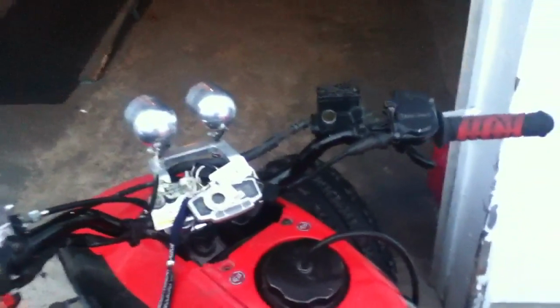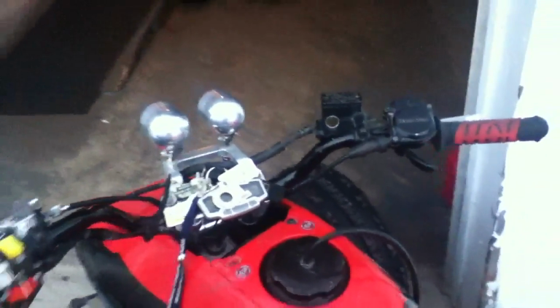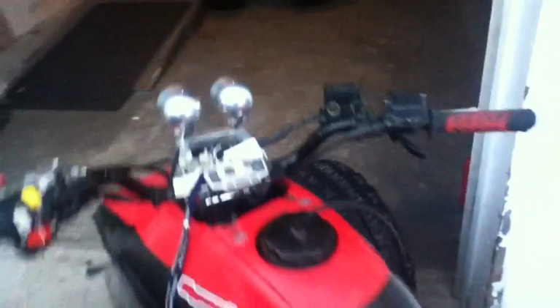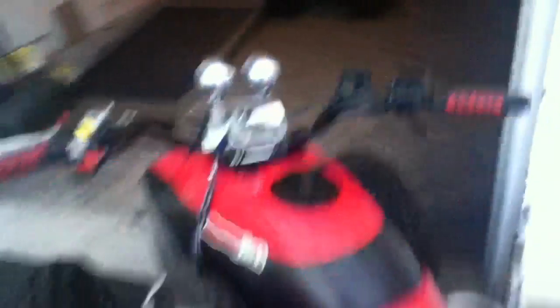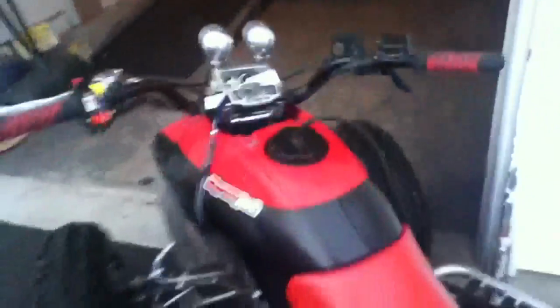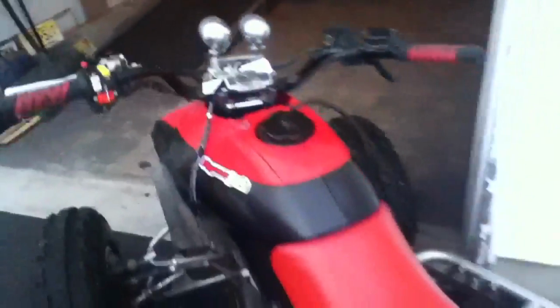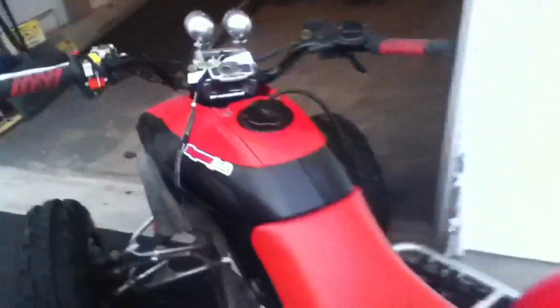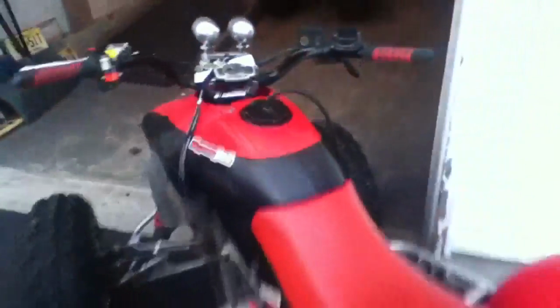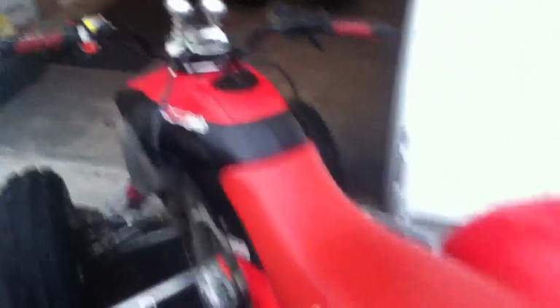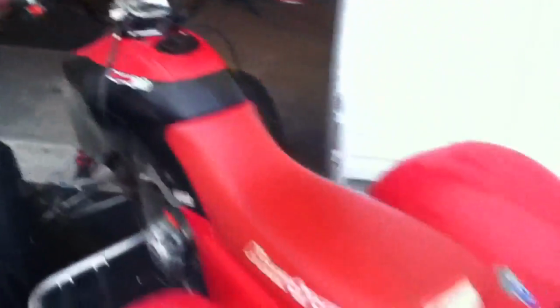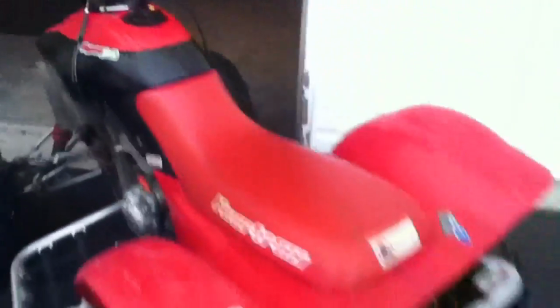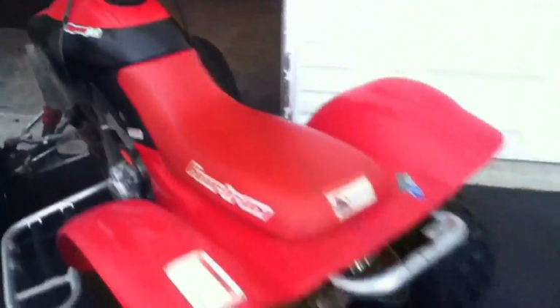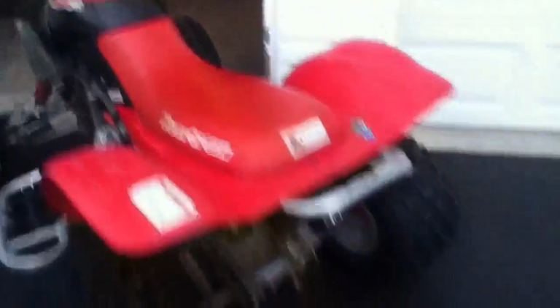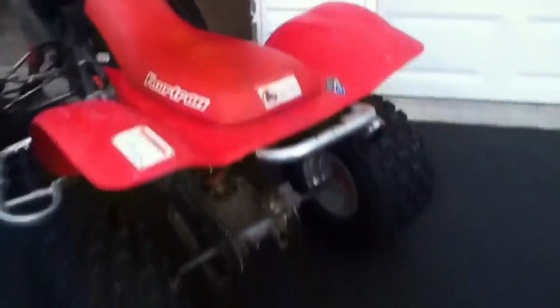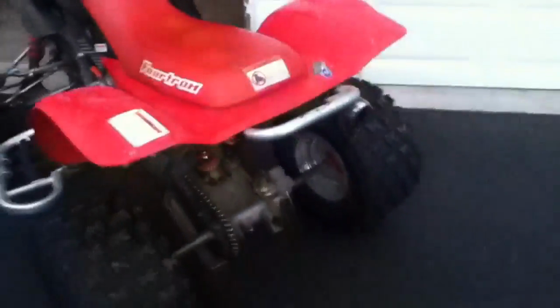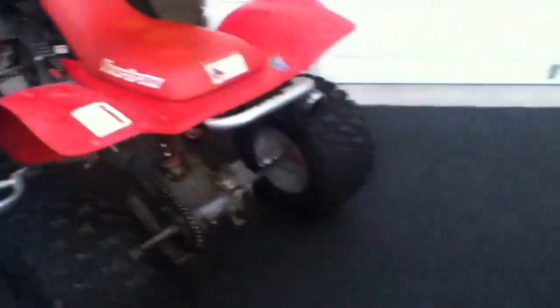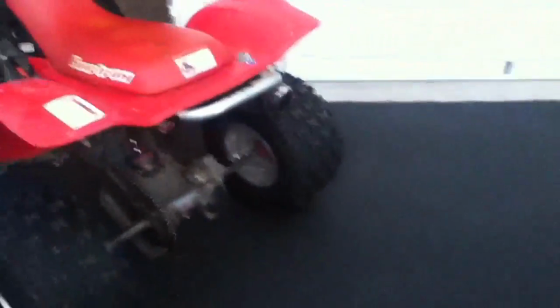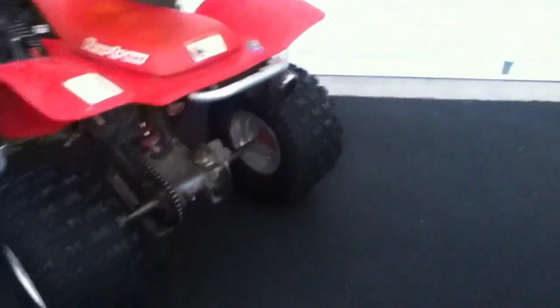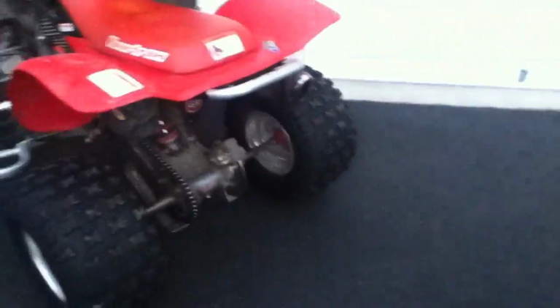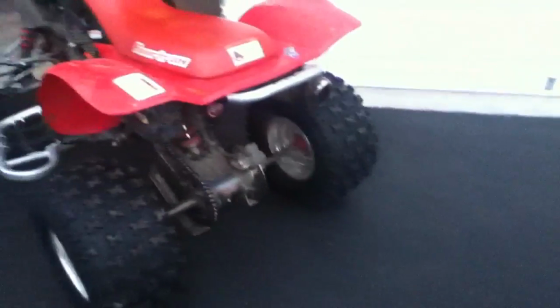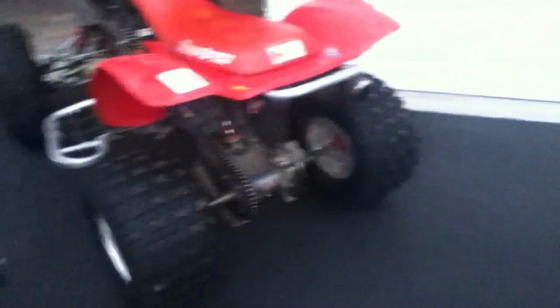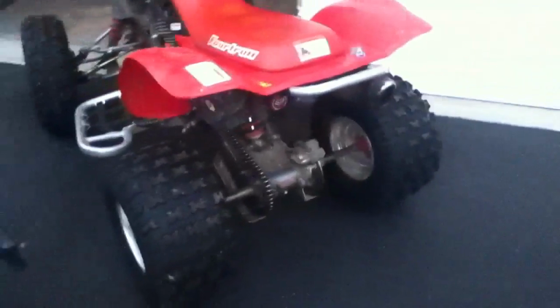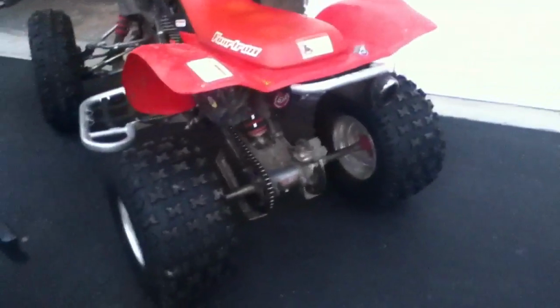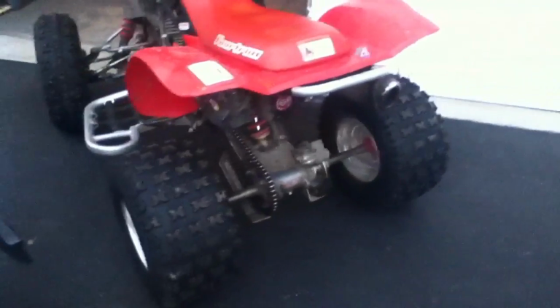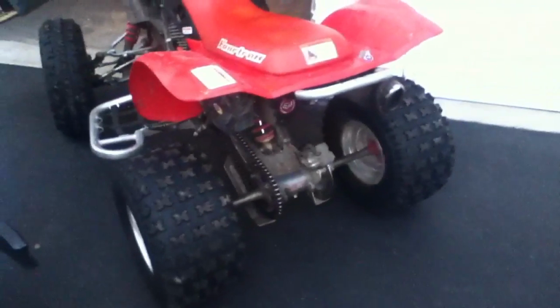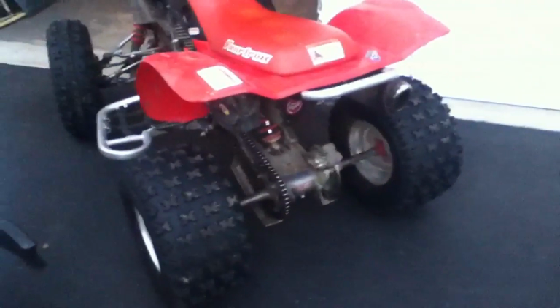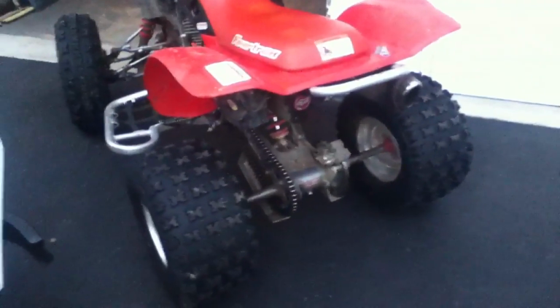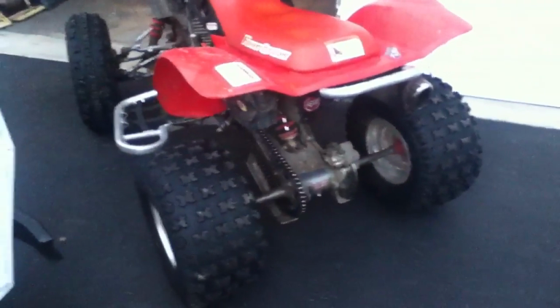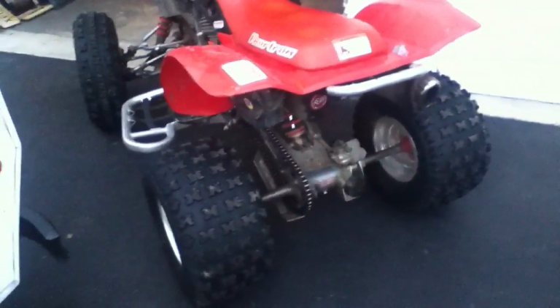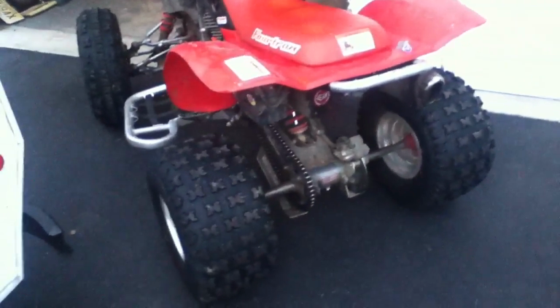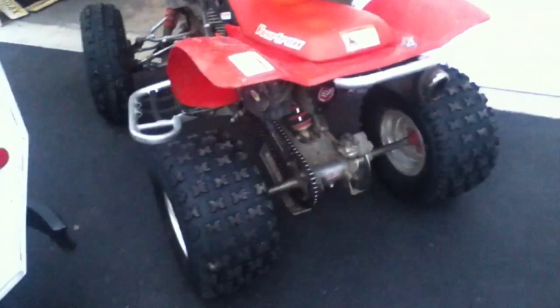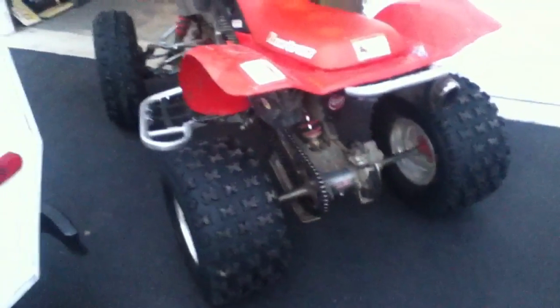Look at that — starts right off. All I did was put the choke on. That's it.